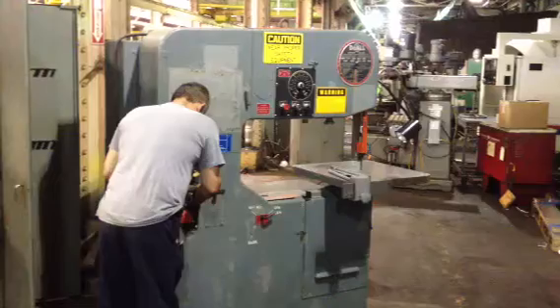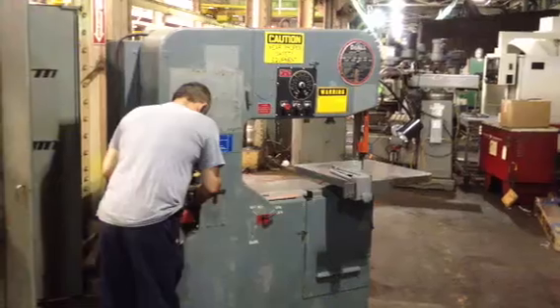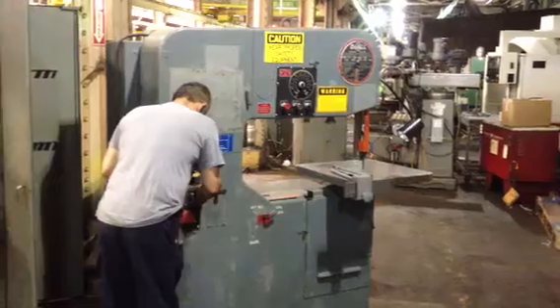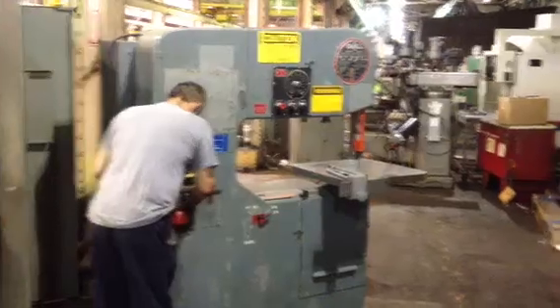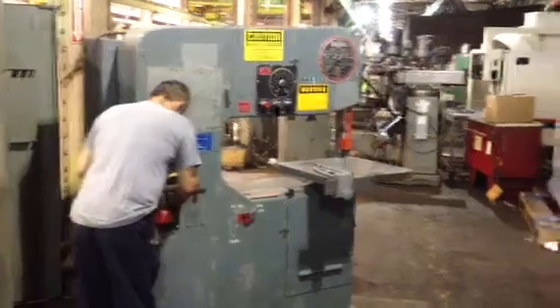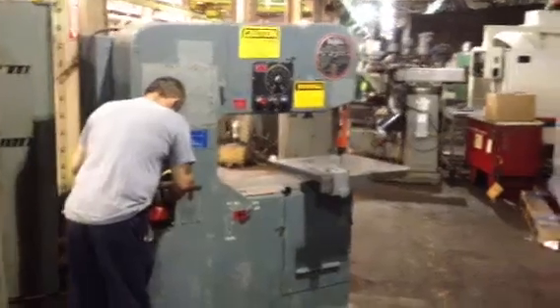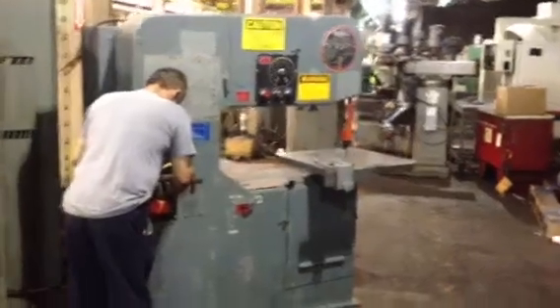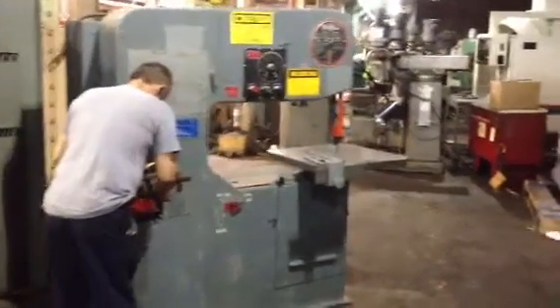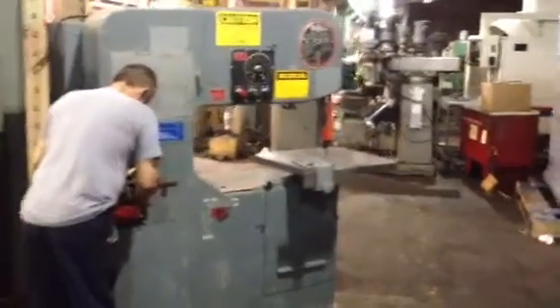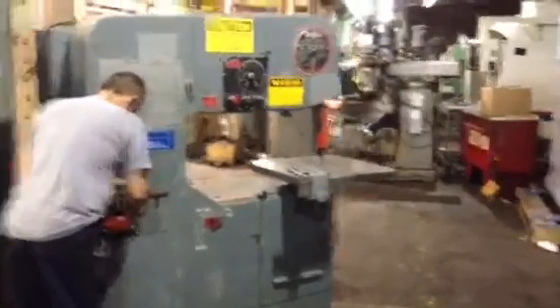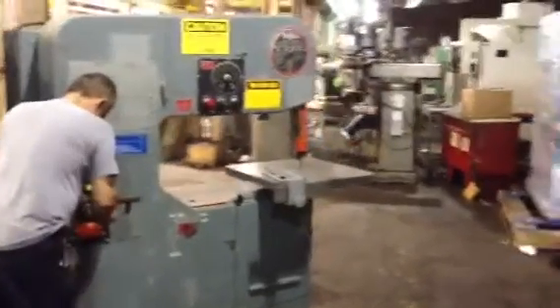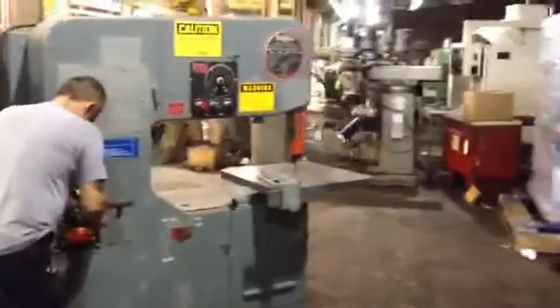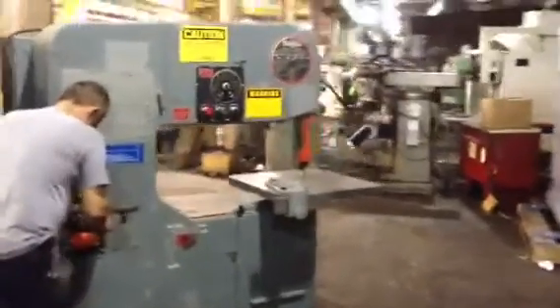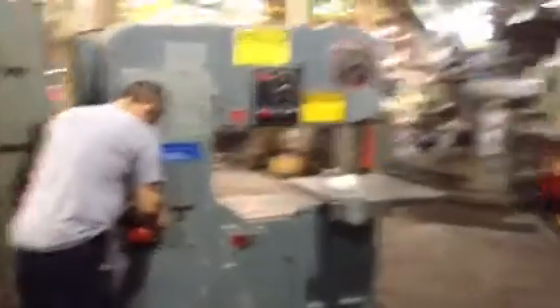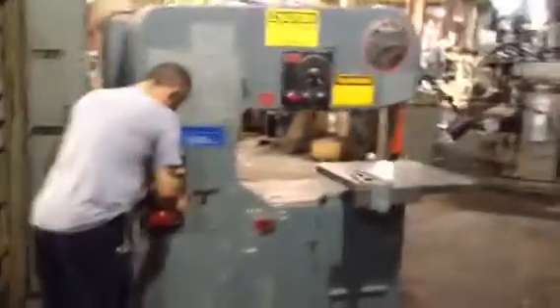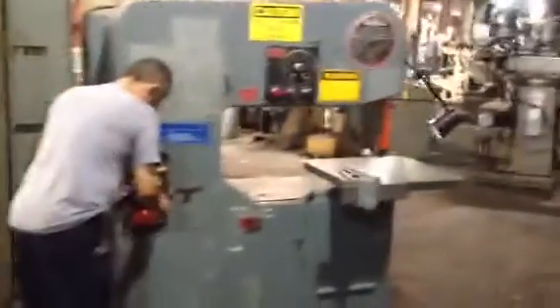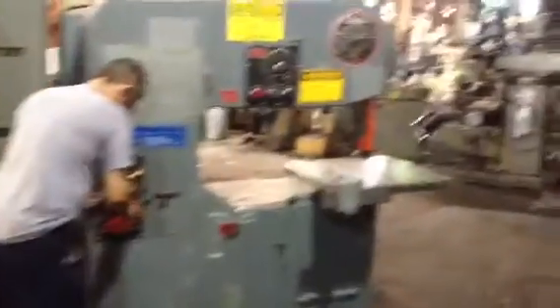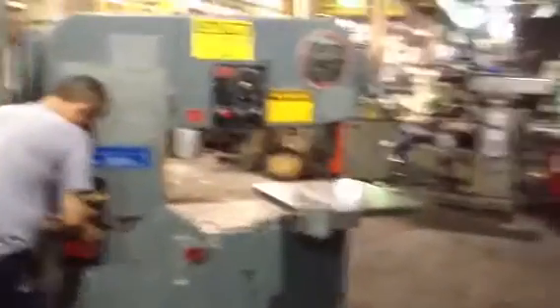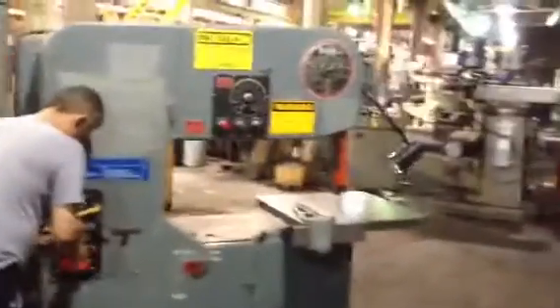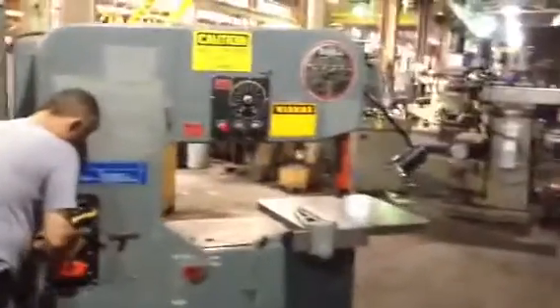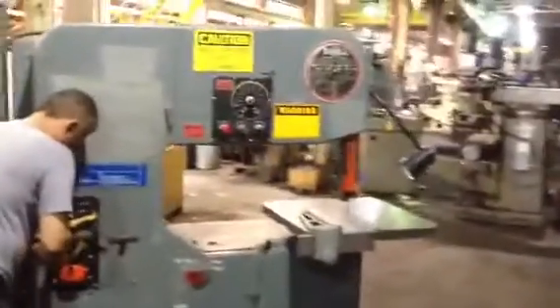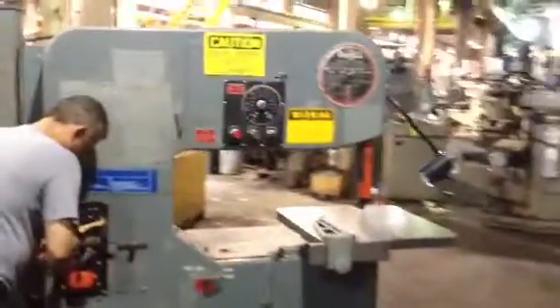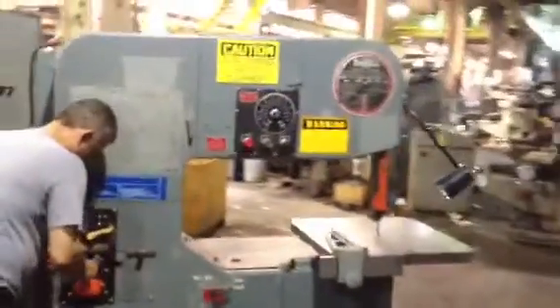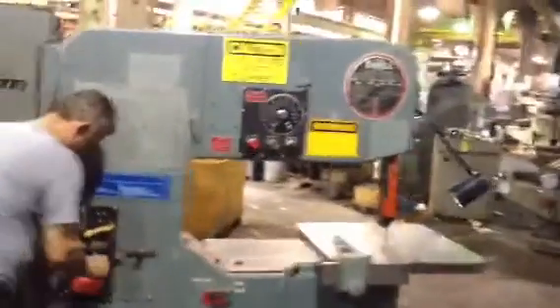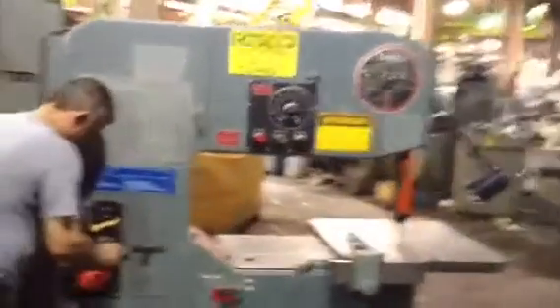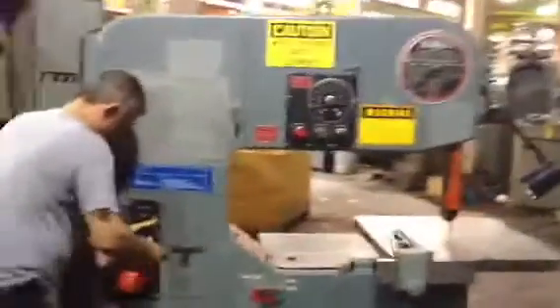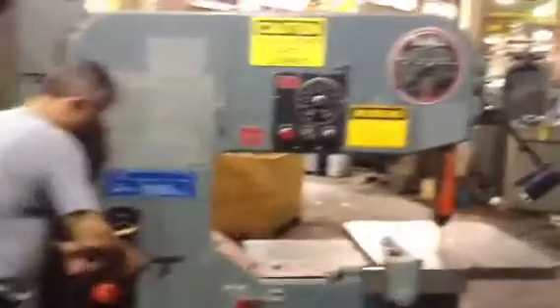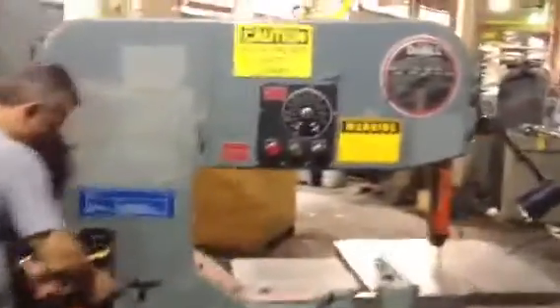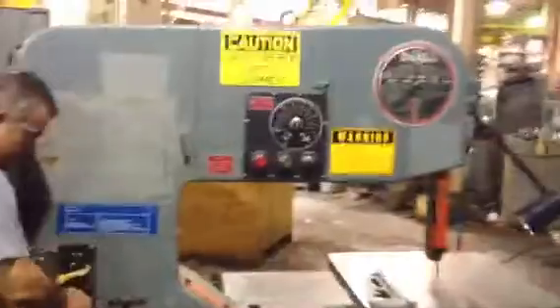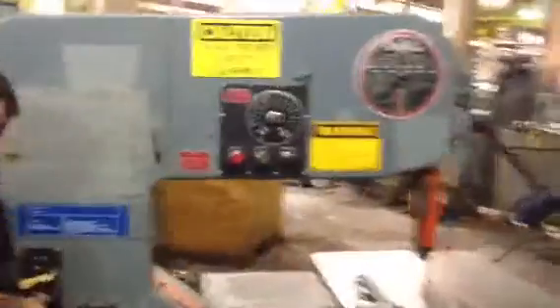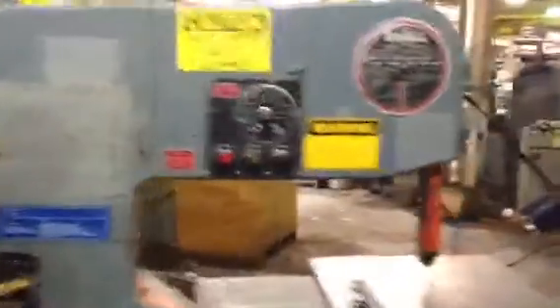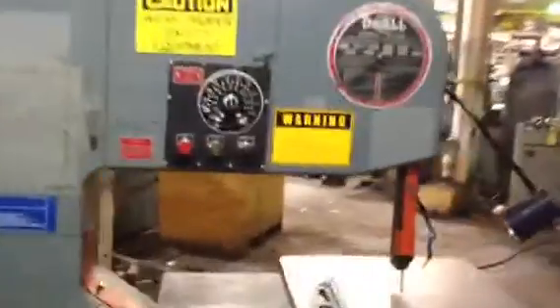This is a model 3613-20 dual vertical bandsaw.